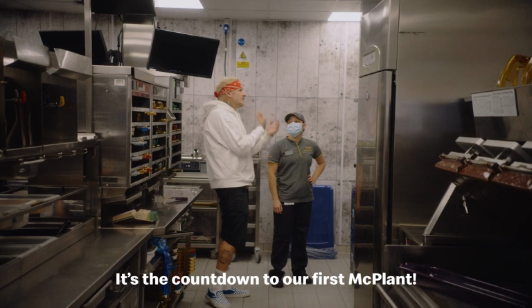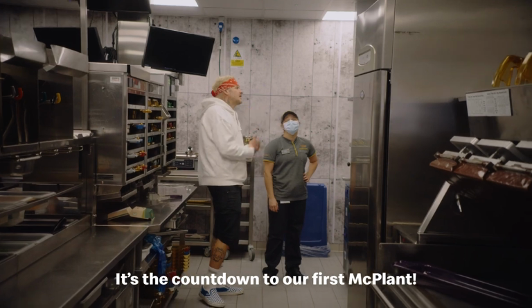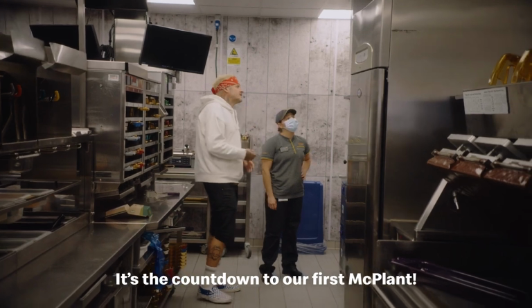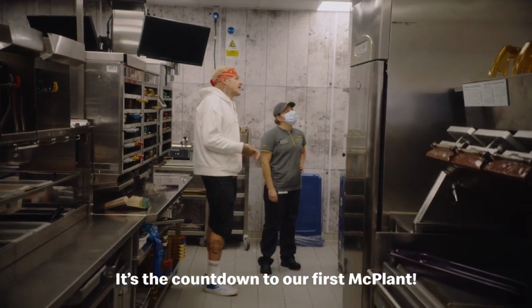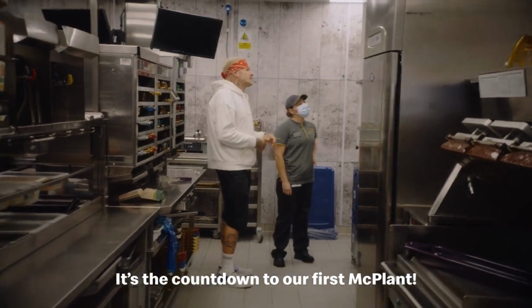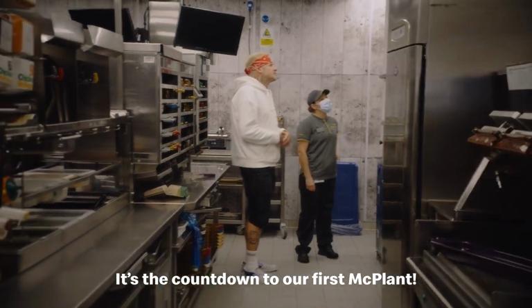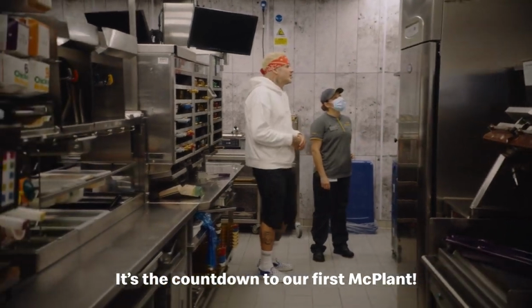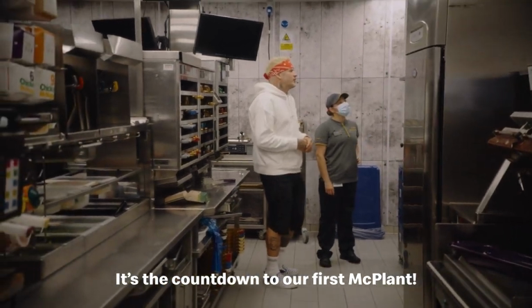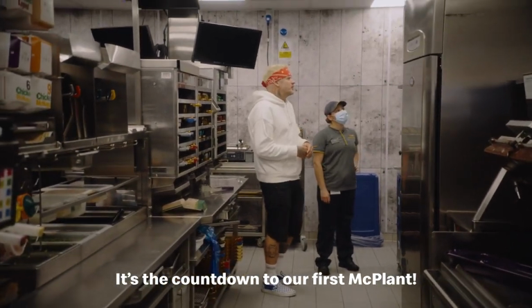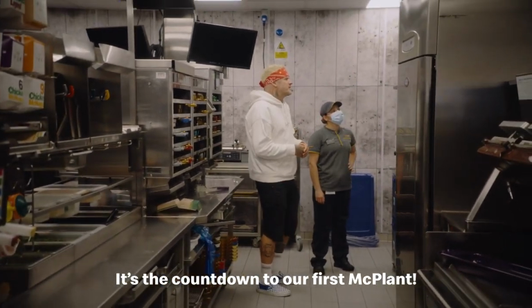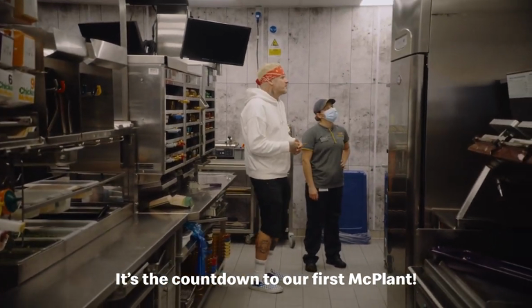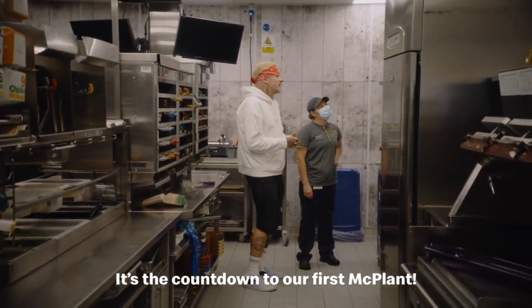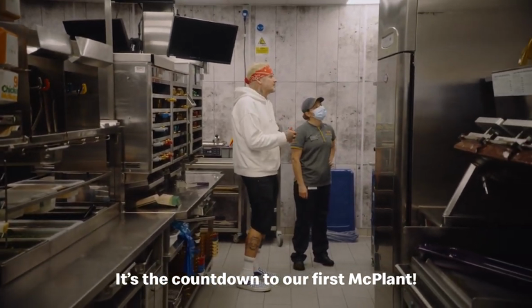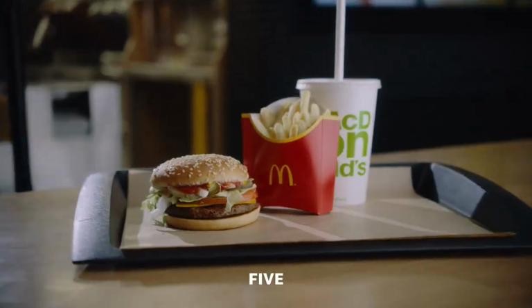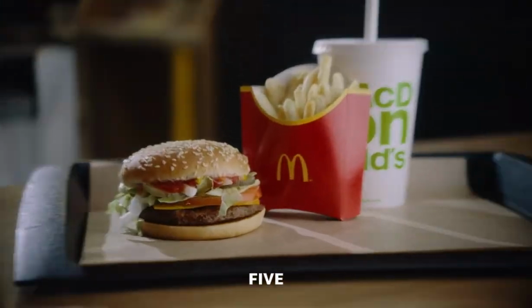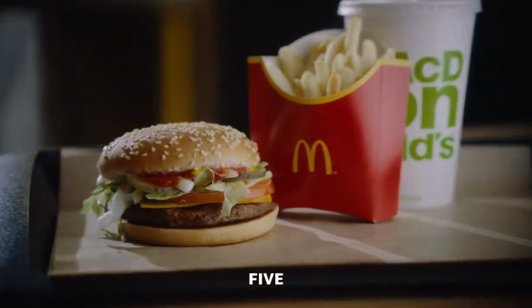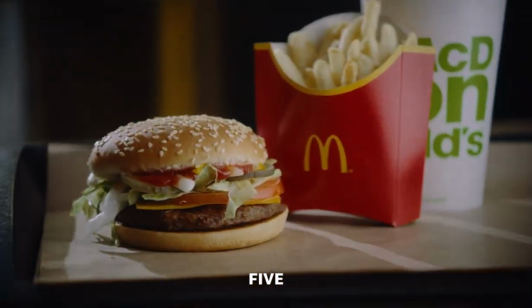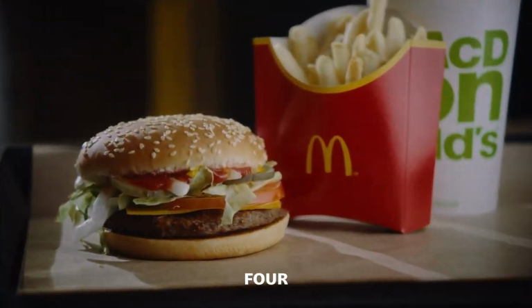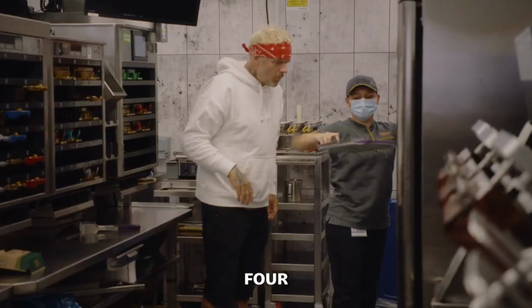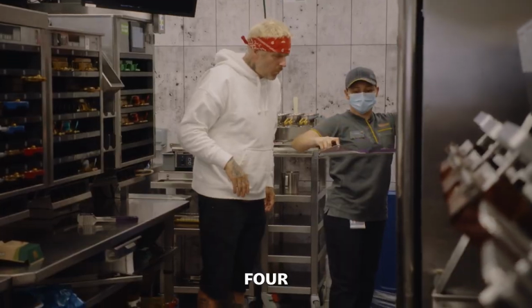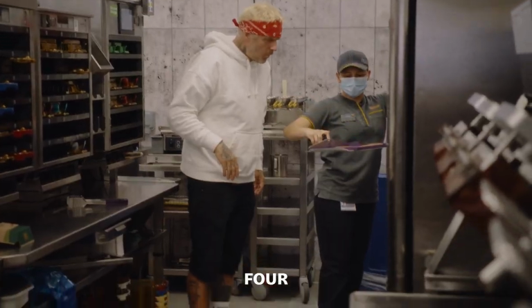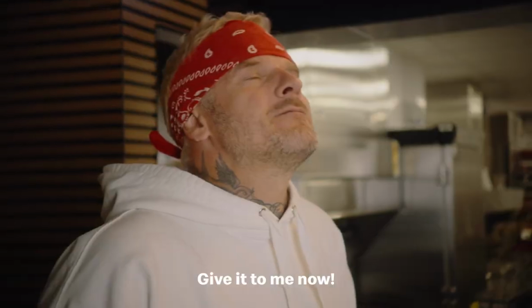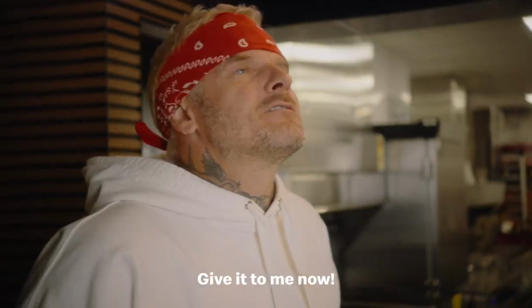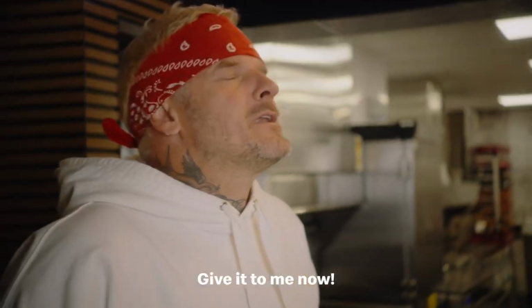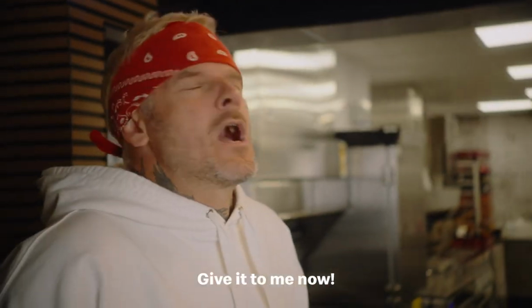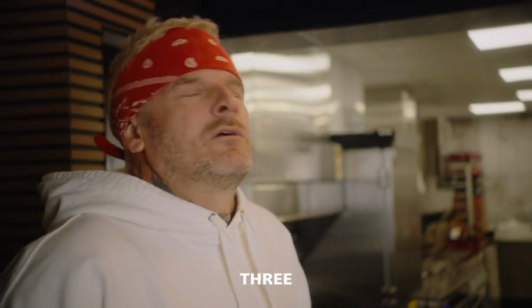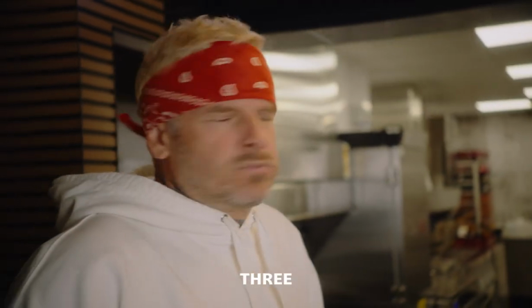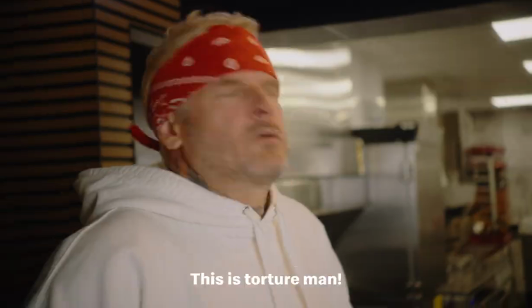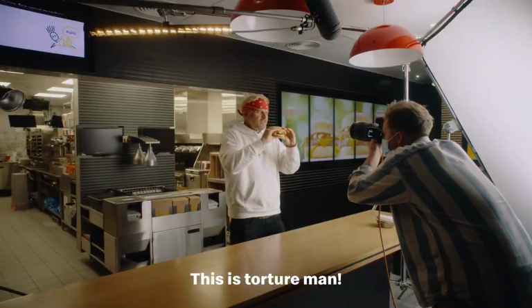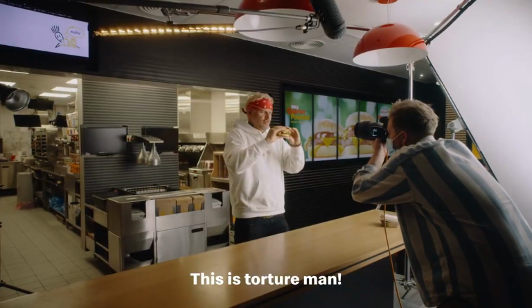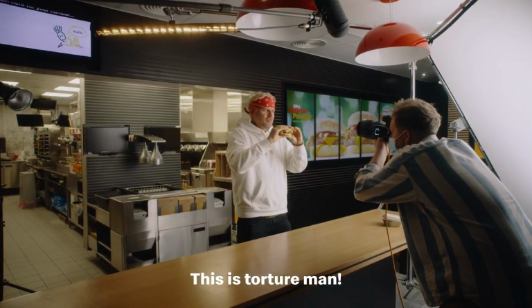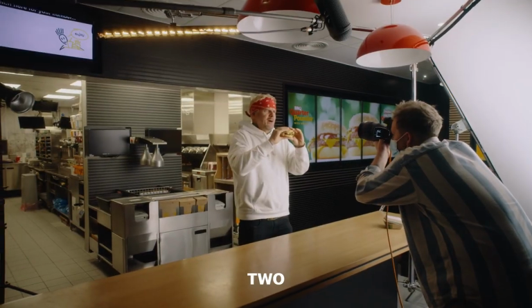It's the countdown to our first McPlant. Give it to me — no! This is torture, man.